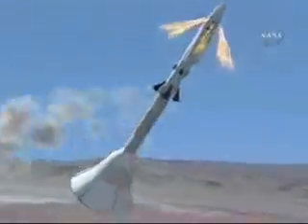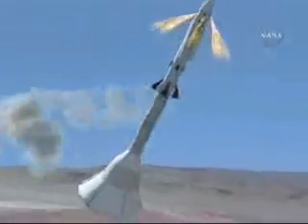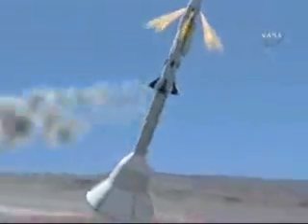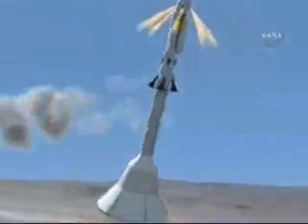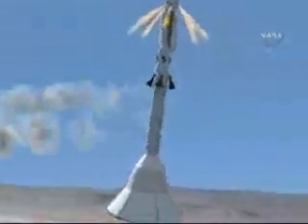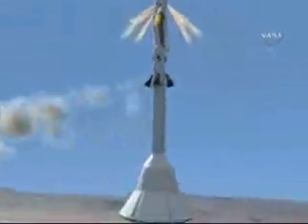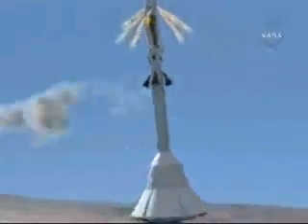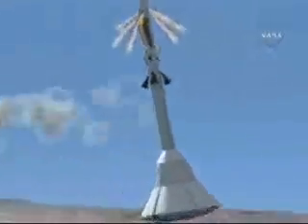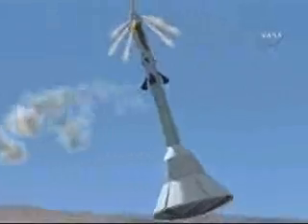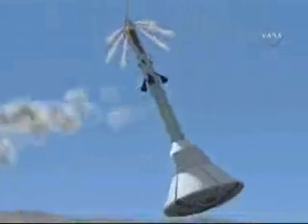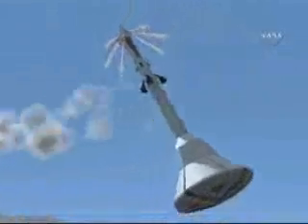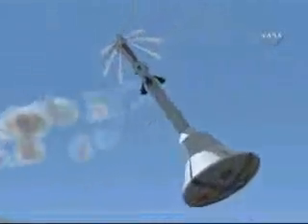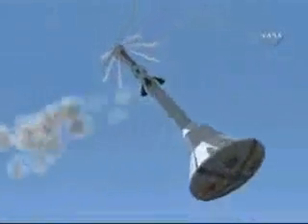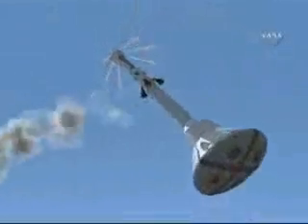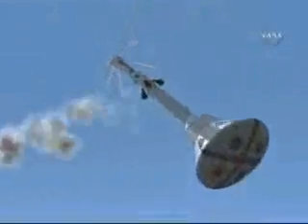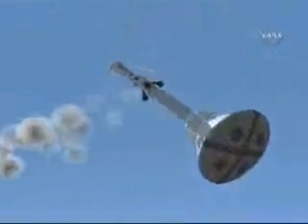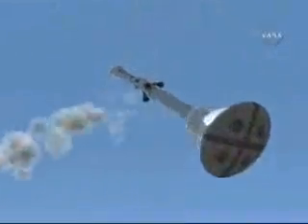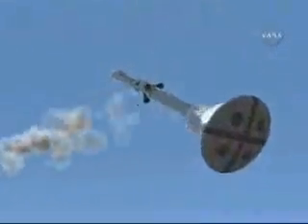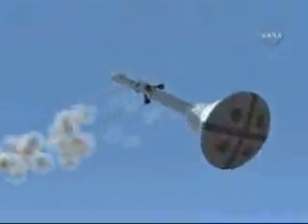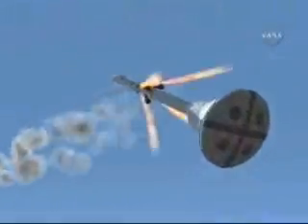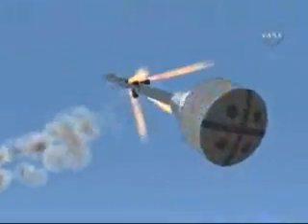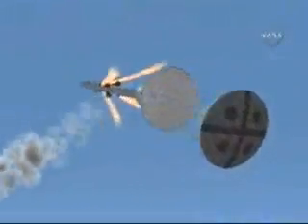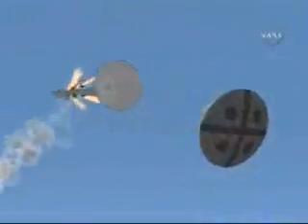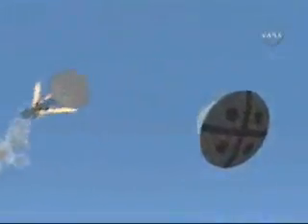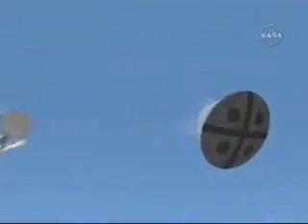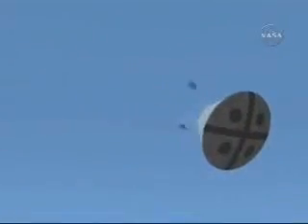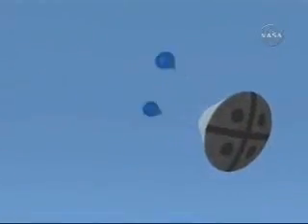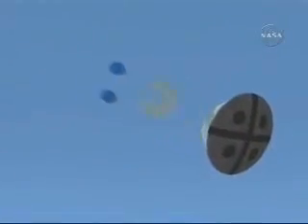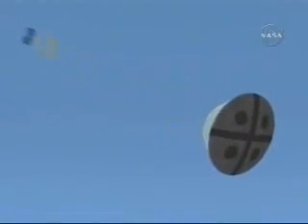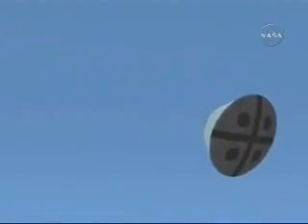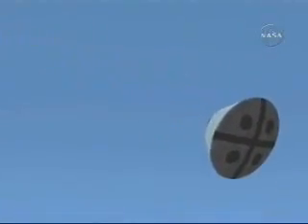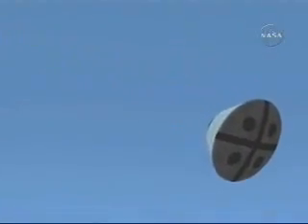Here it is. They're changing the orientation — we're pitching to point the belly, or the heat shield, into the wind.